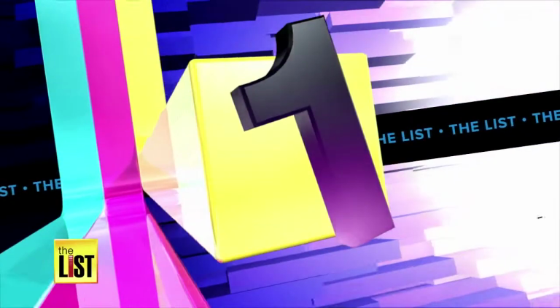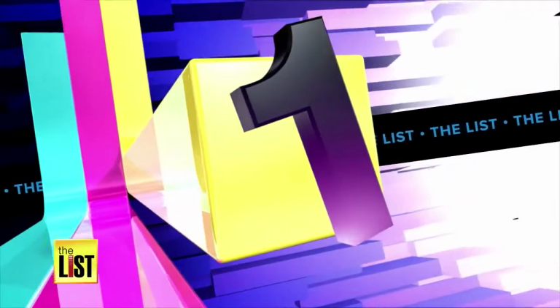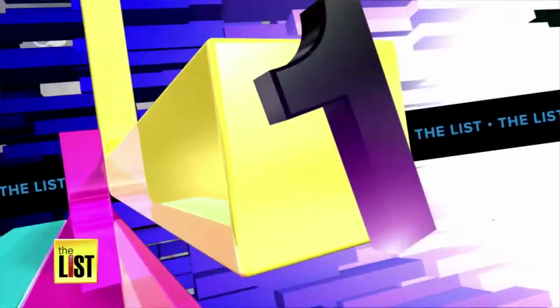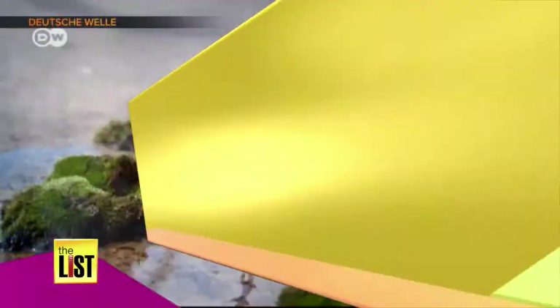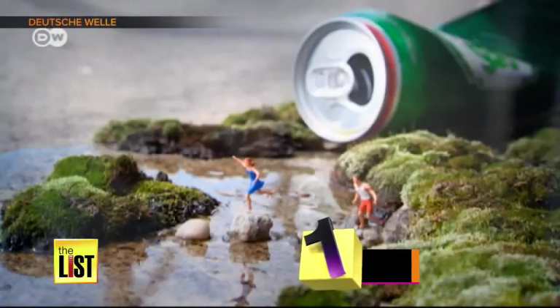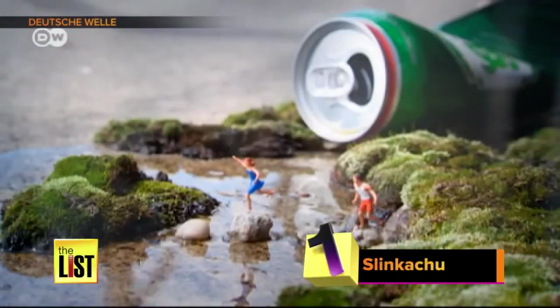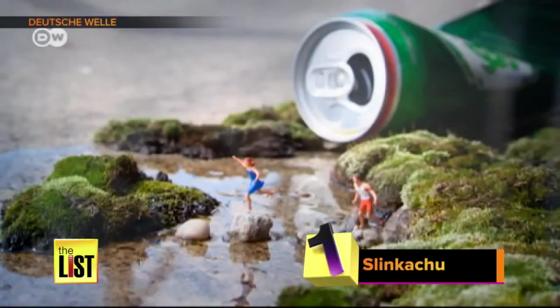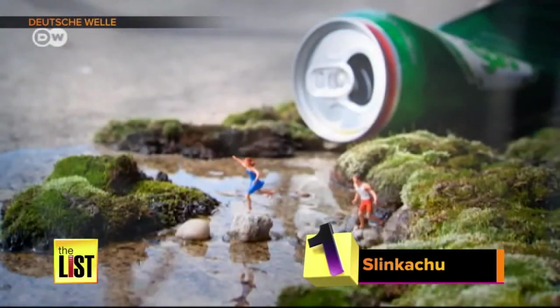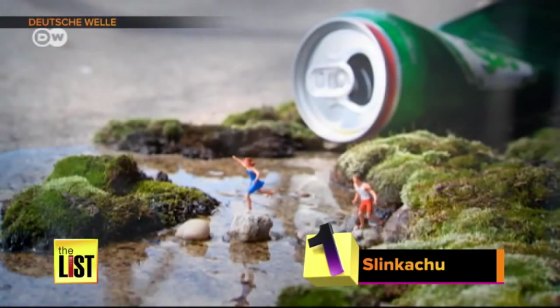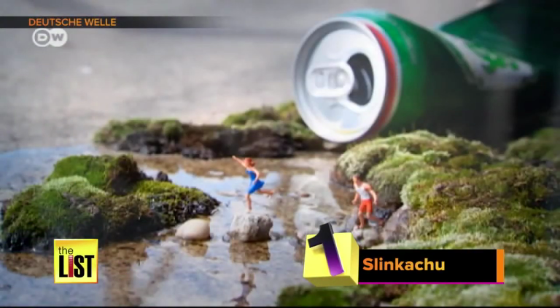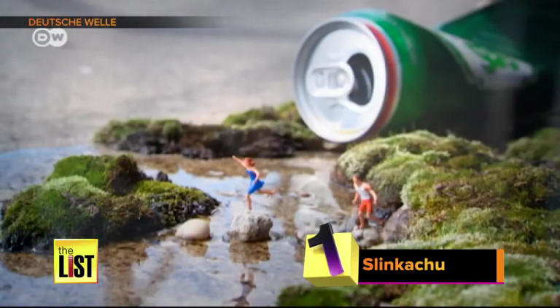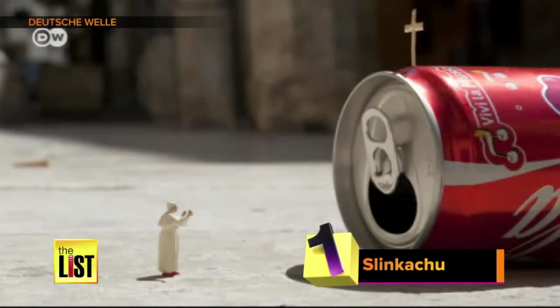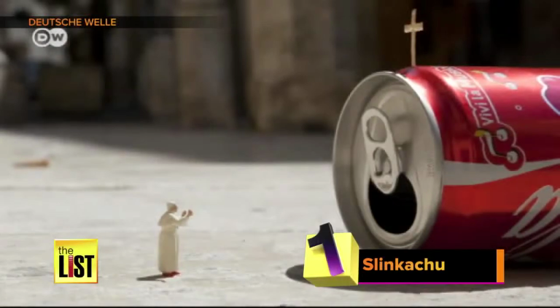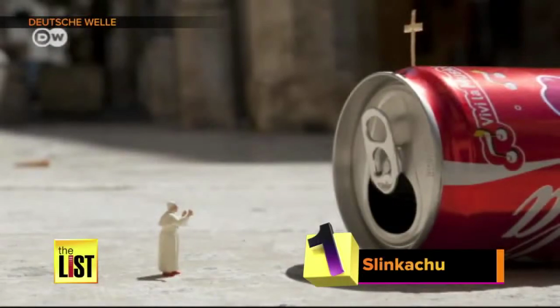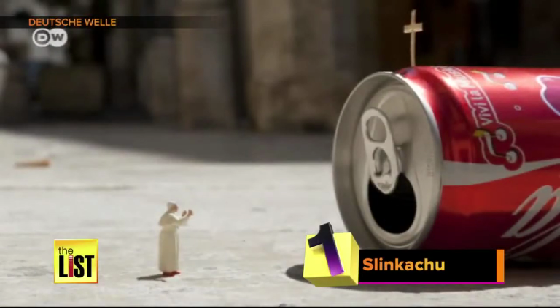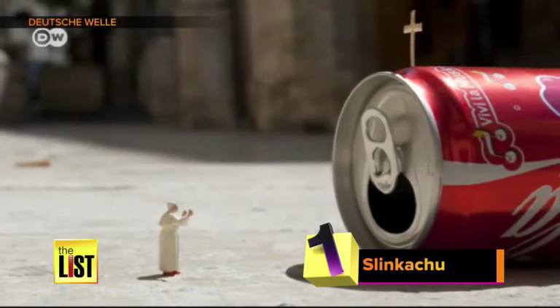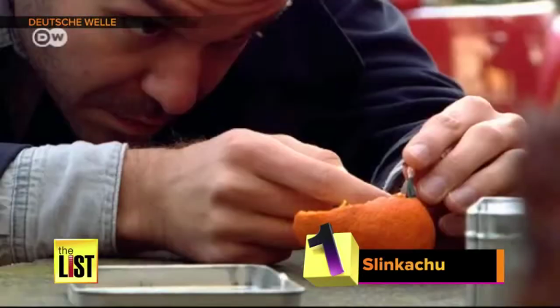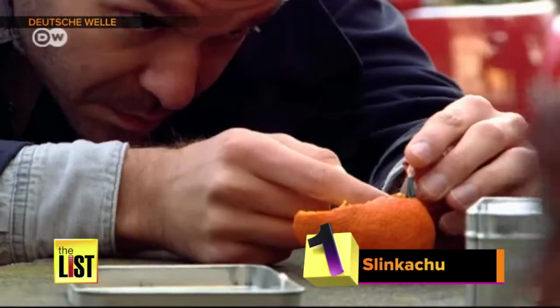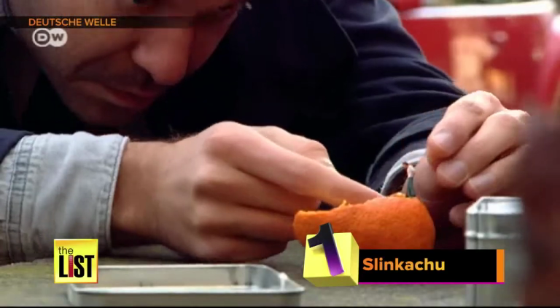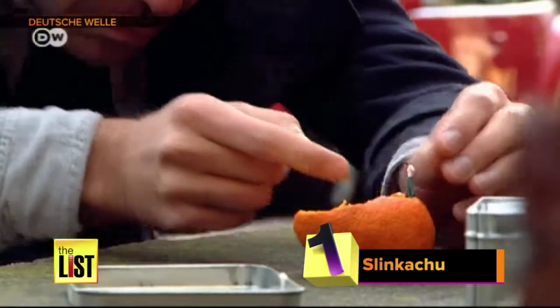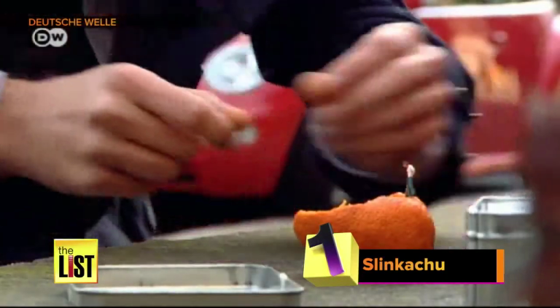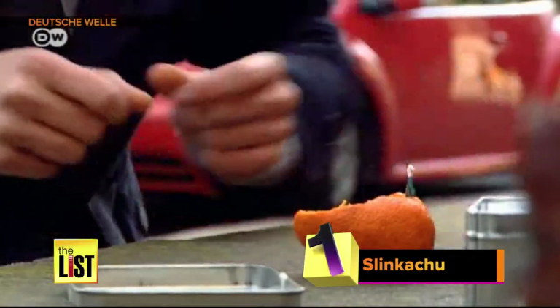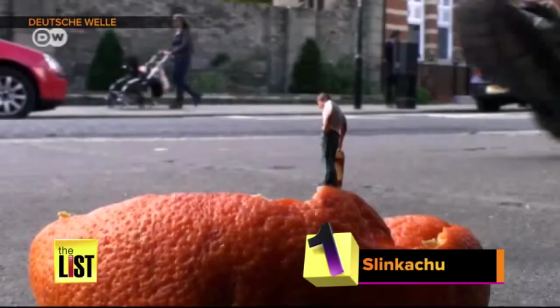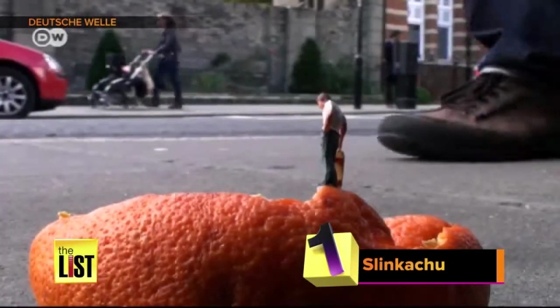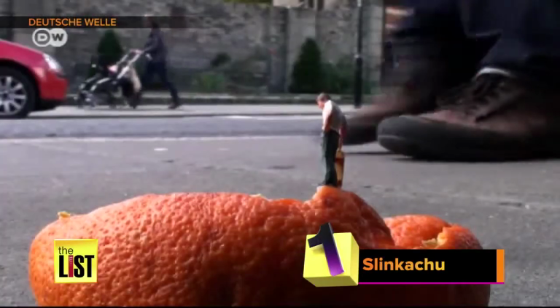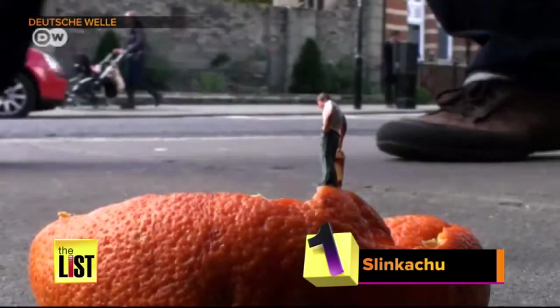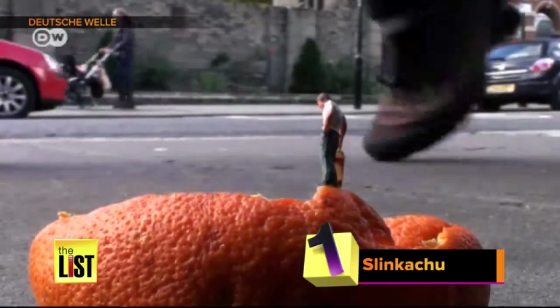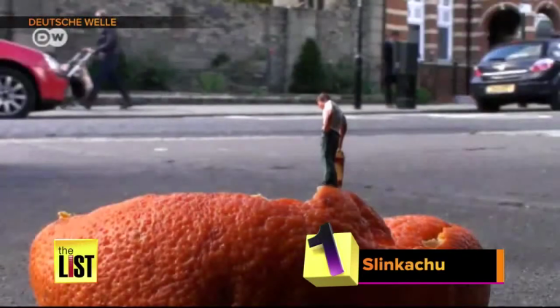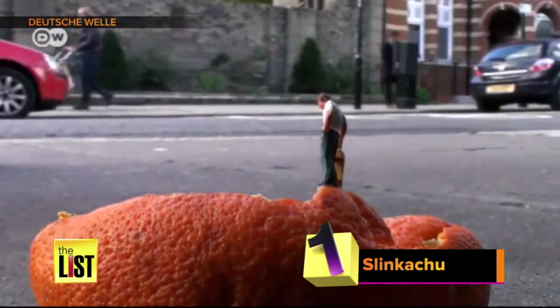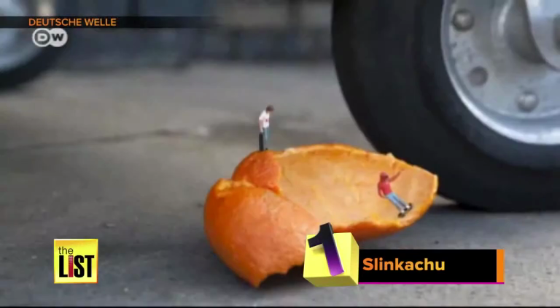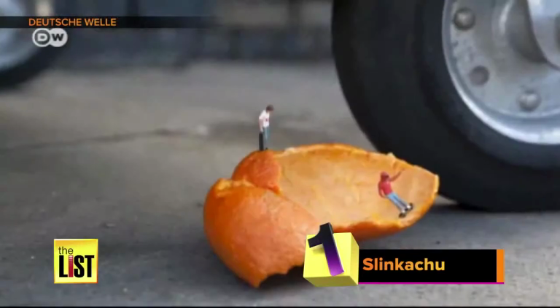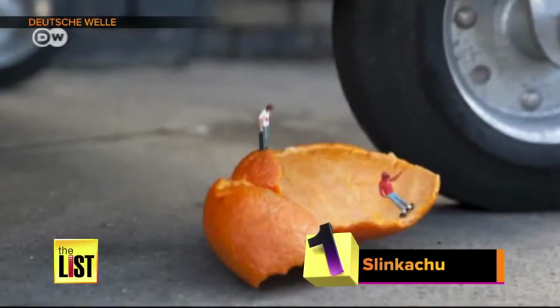And number one: these figurine adventures left in cities all over the world. Most people never even know they're there.